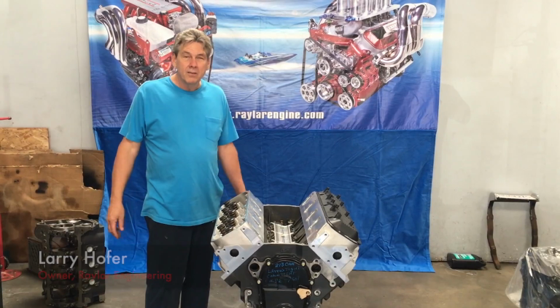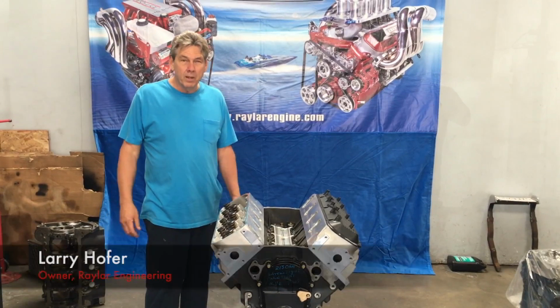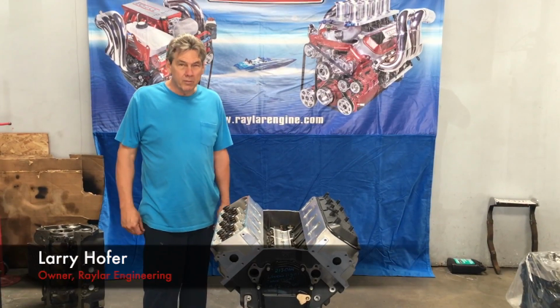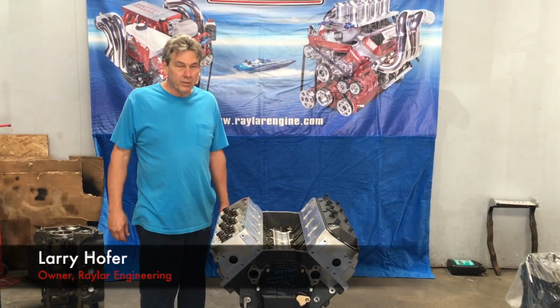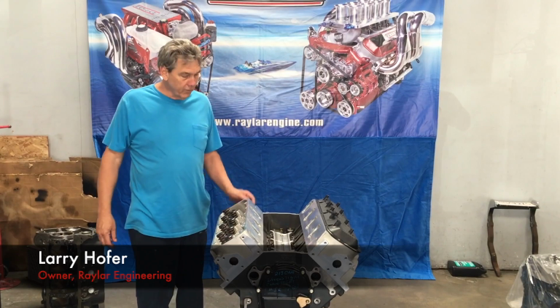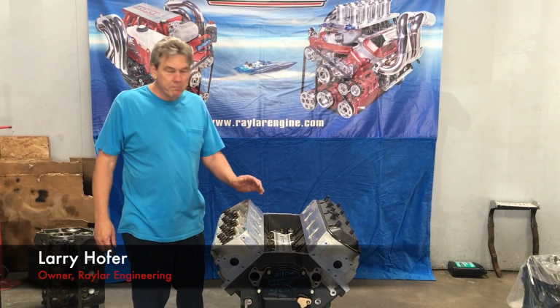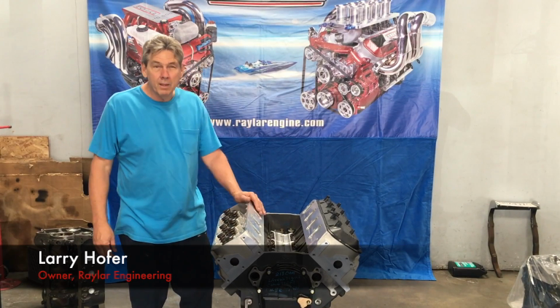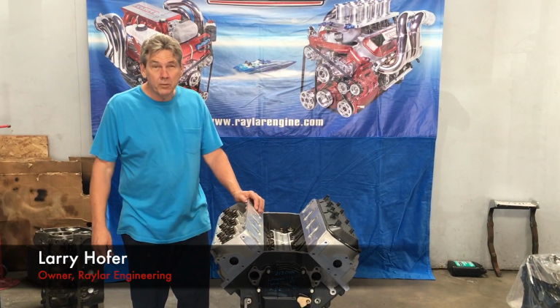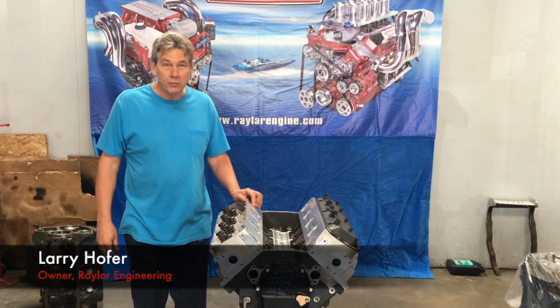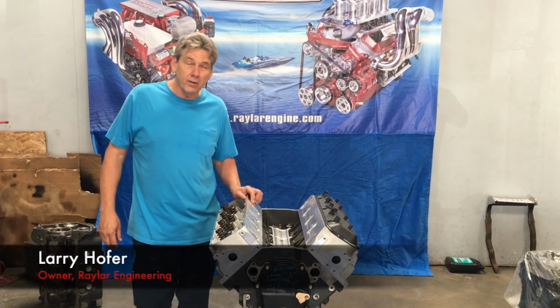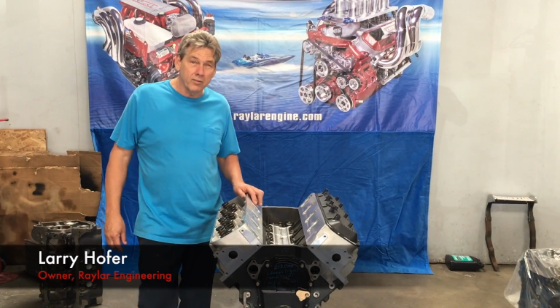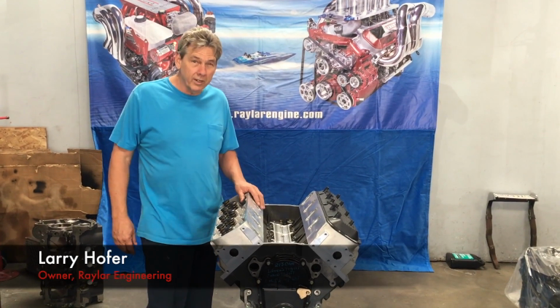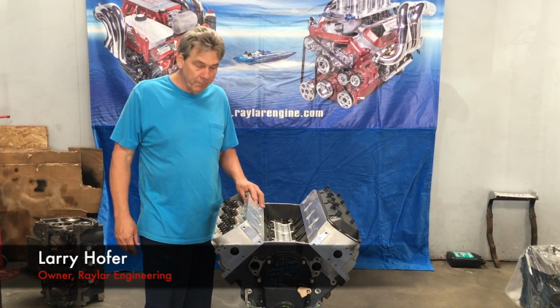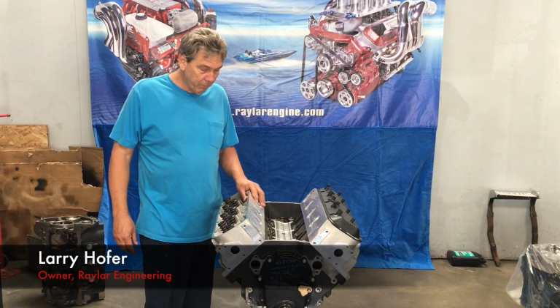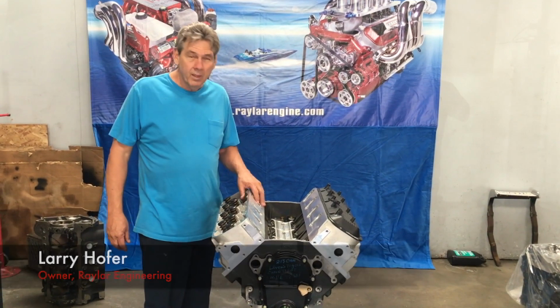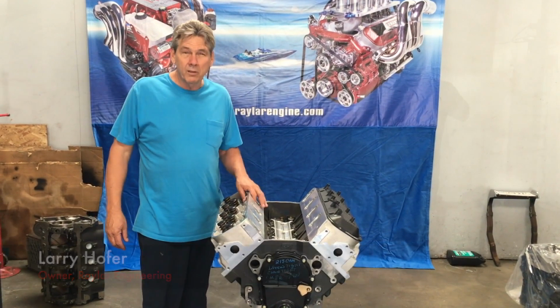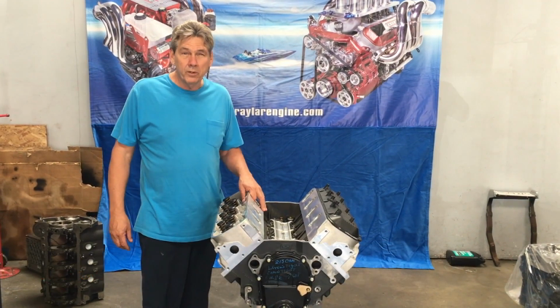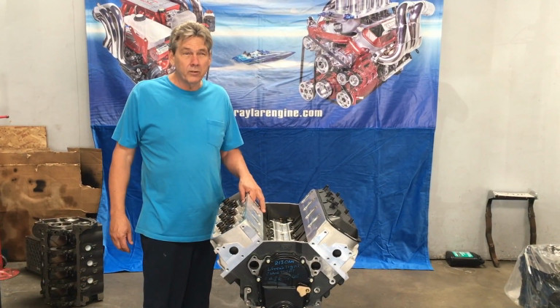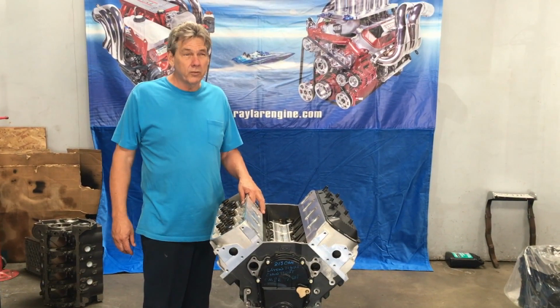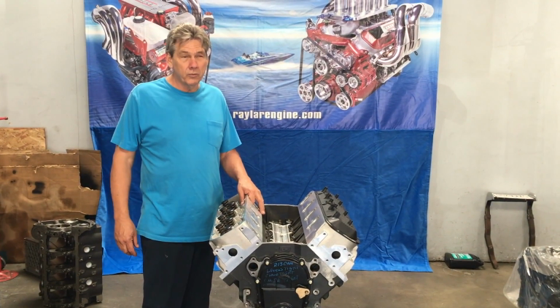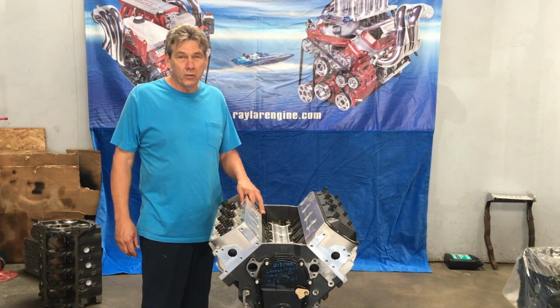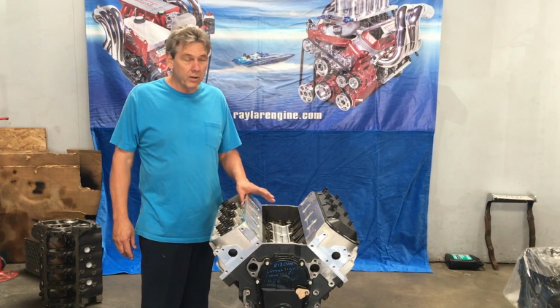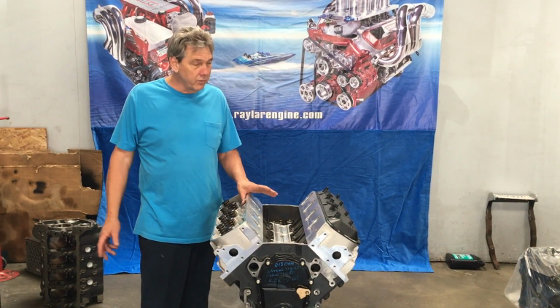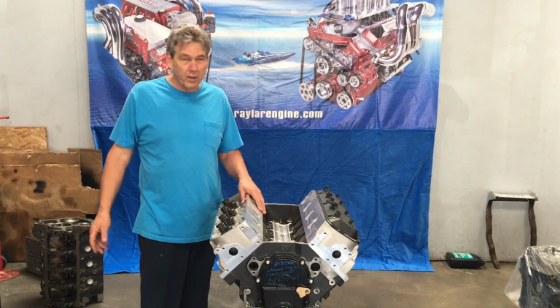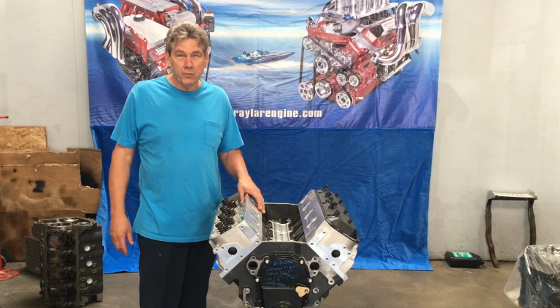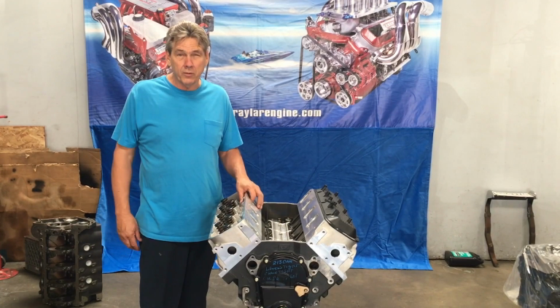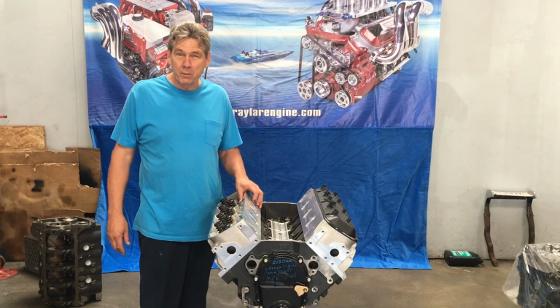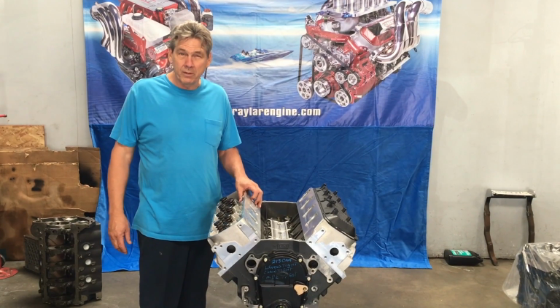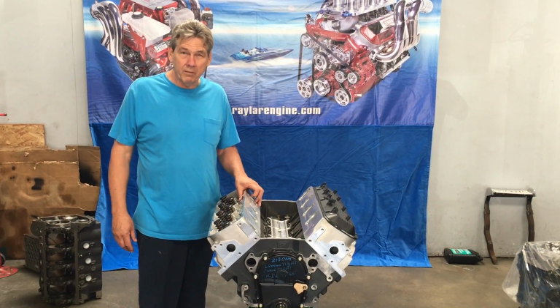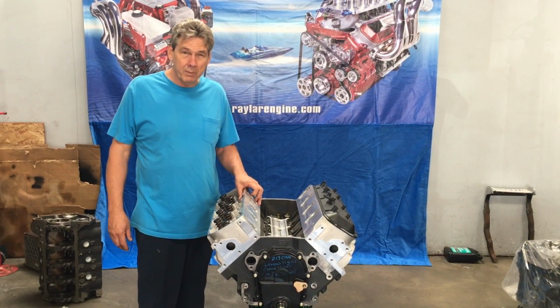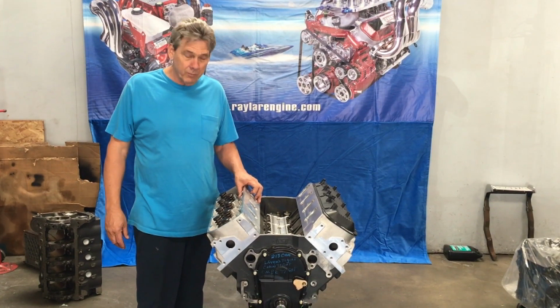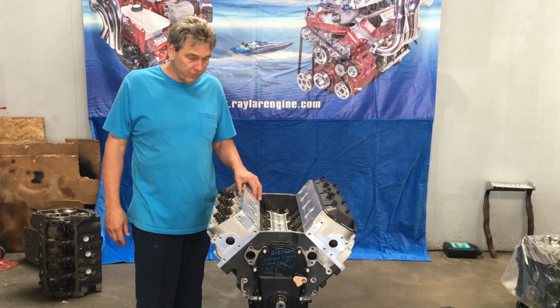My name is Larry Hofer. I'm owner of Raylar Engineering and we're here to show our new 540 crate motor that we're having made for us.